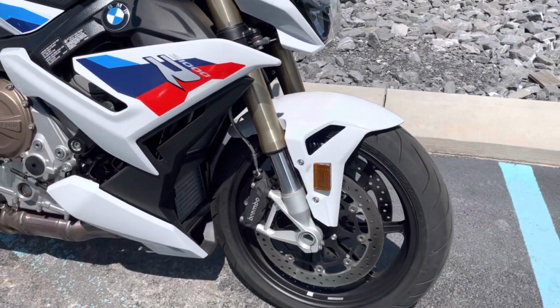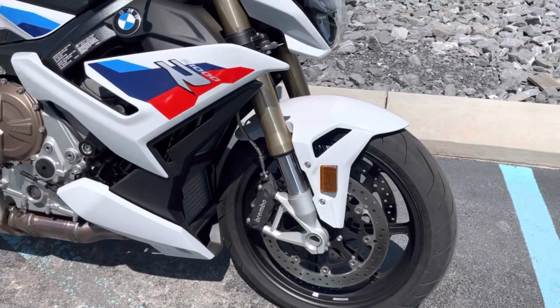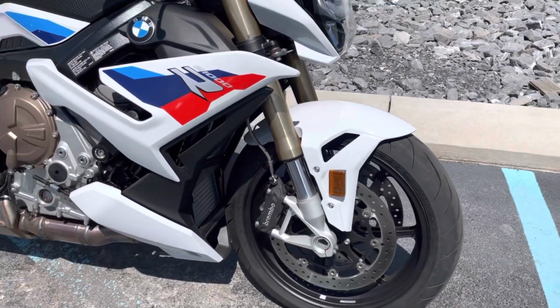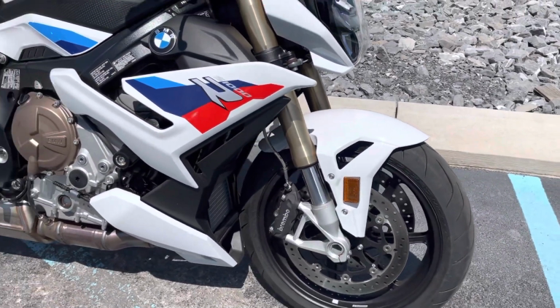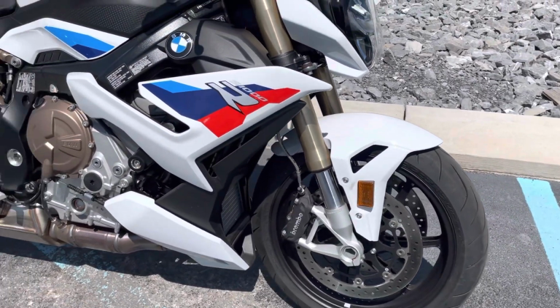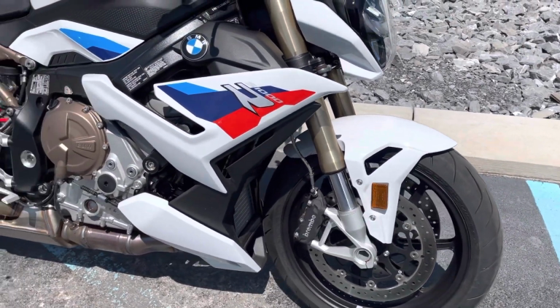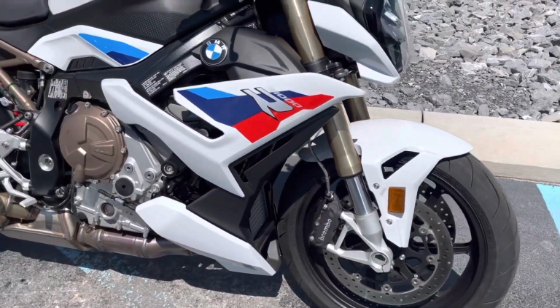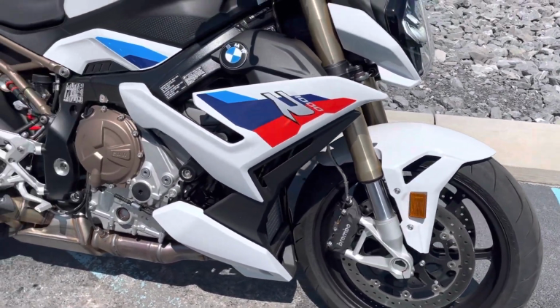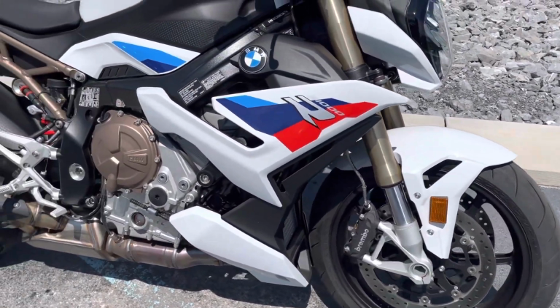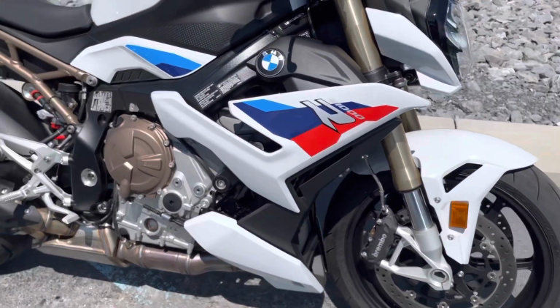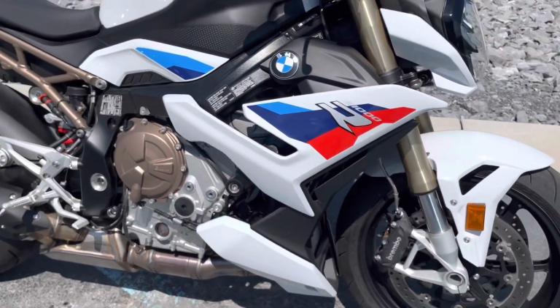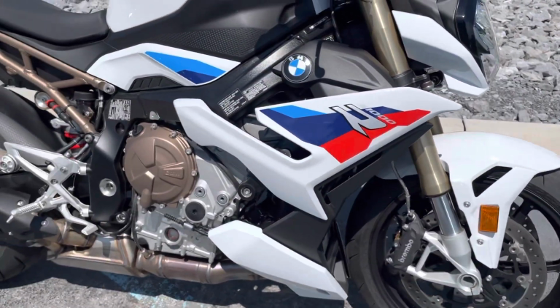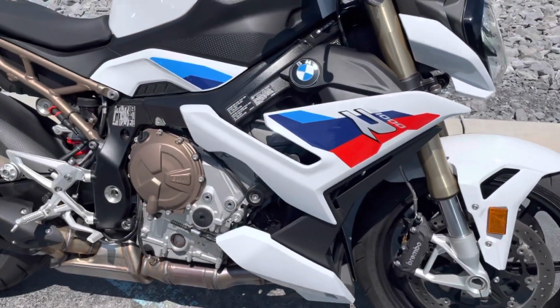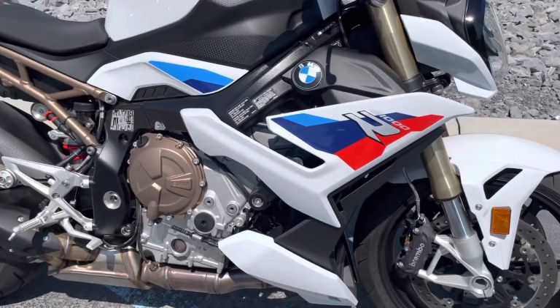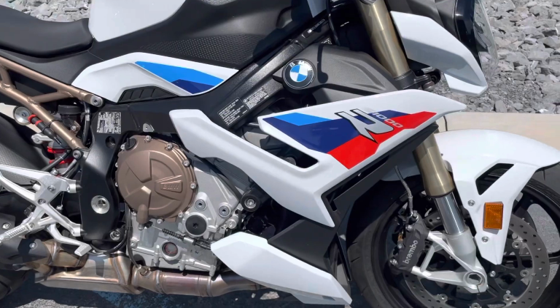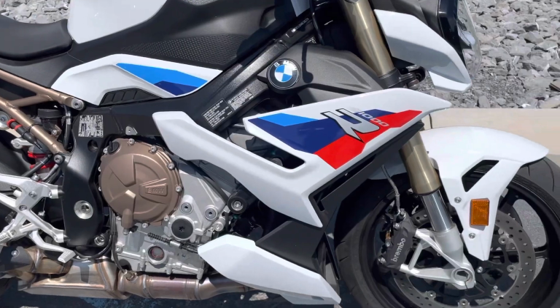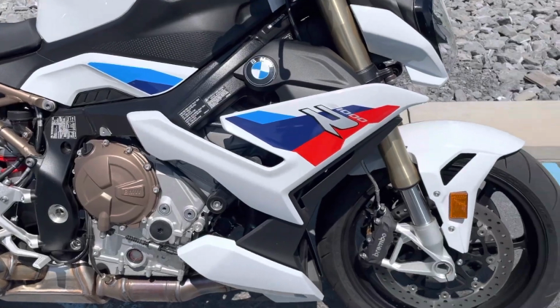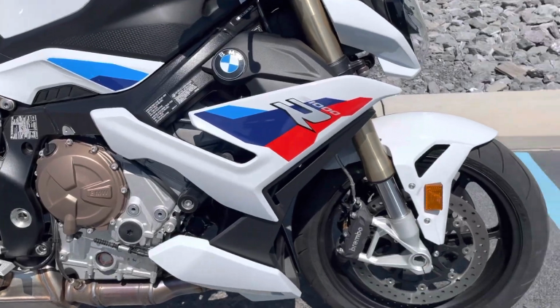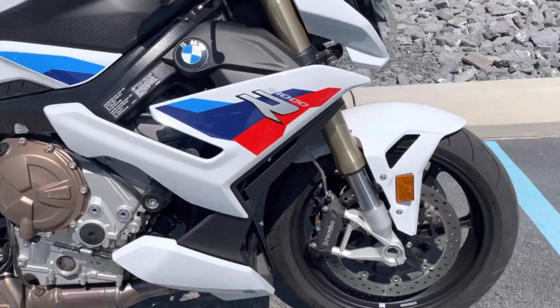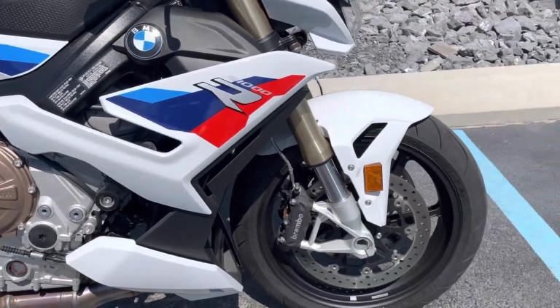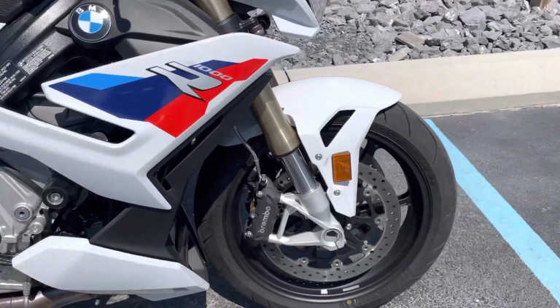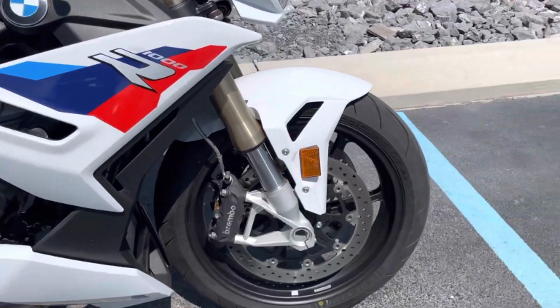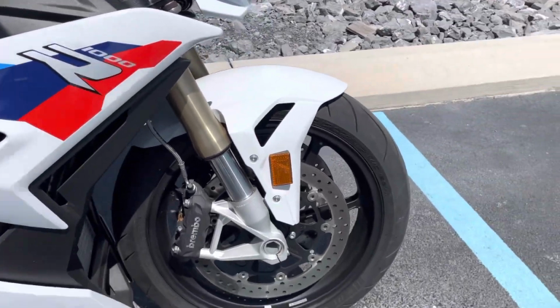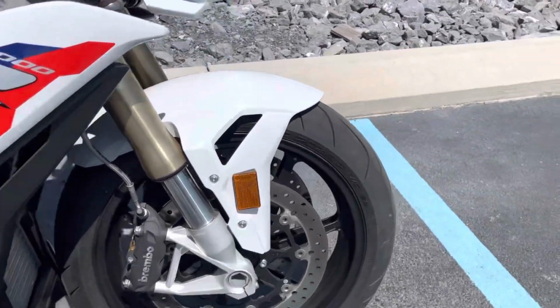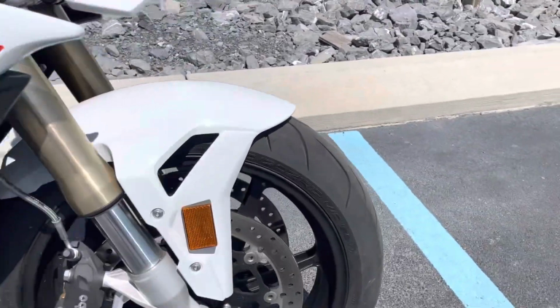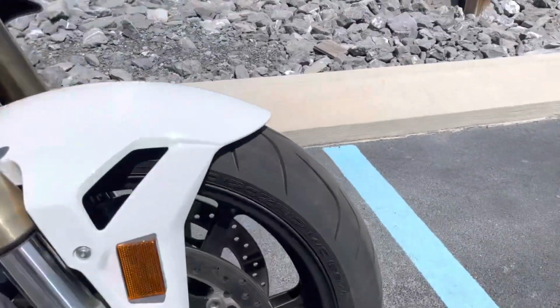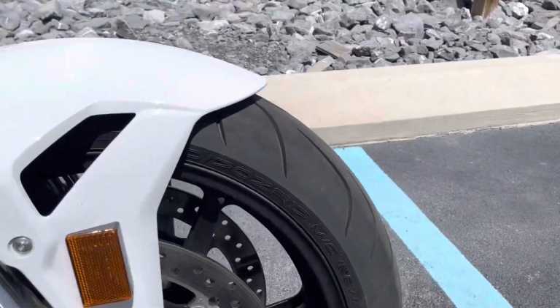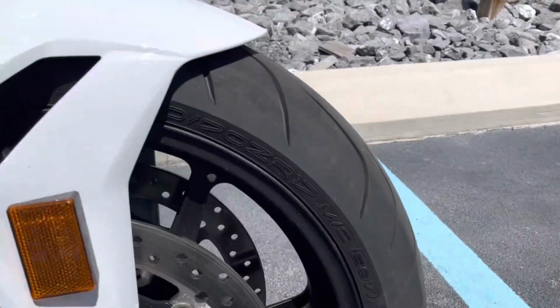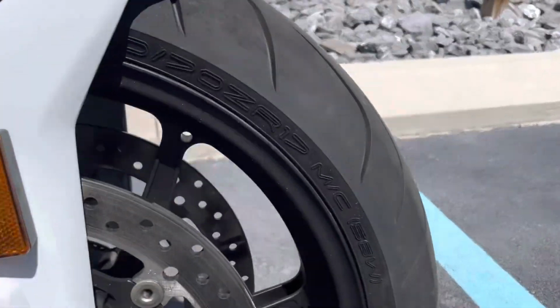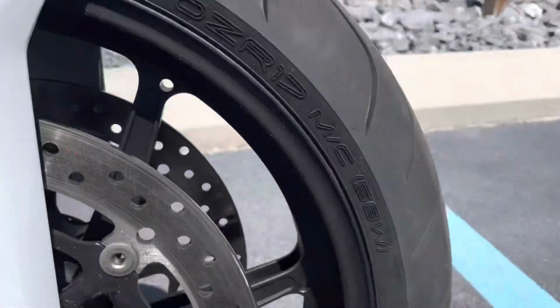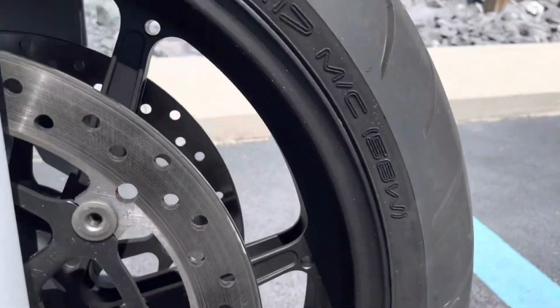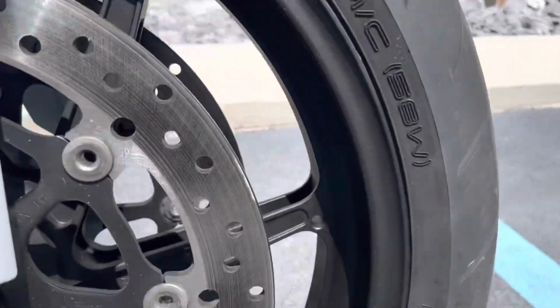It's got the premium package and M package, so it's got the M-forged wheels.